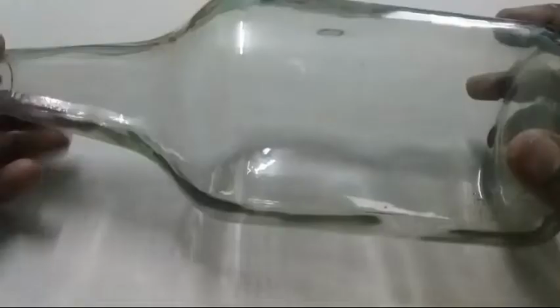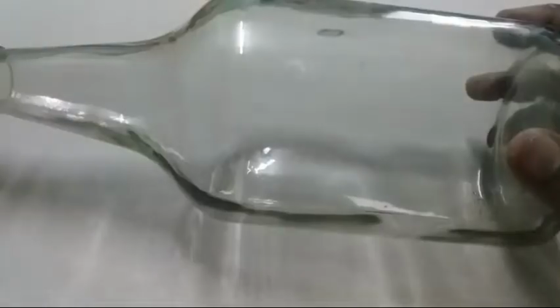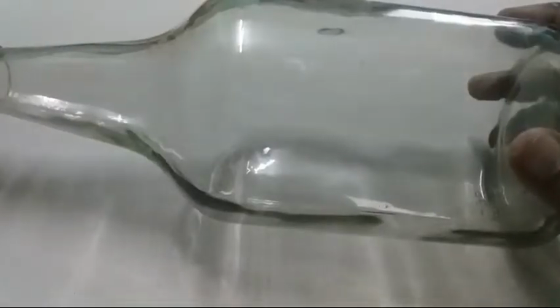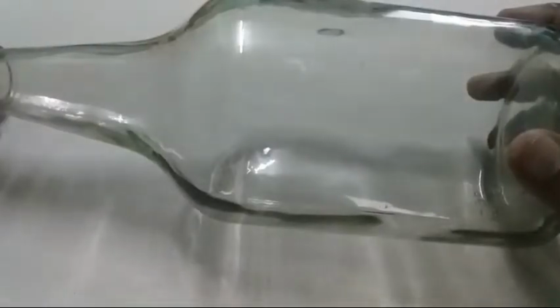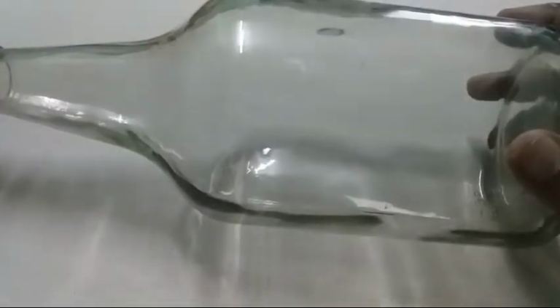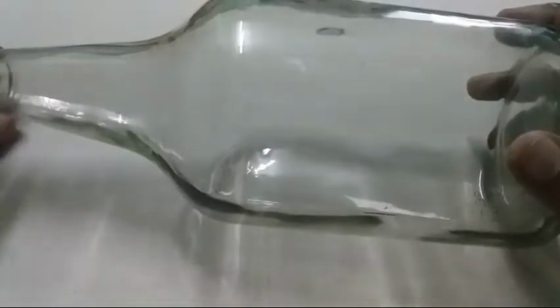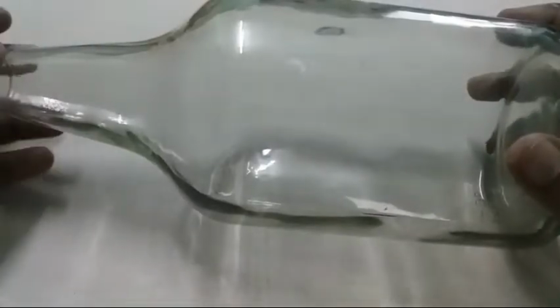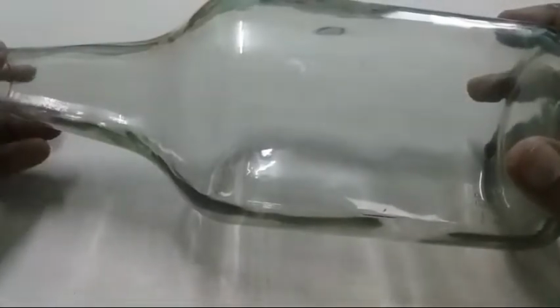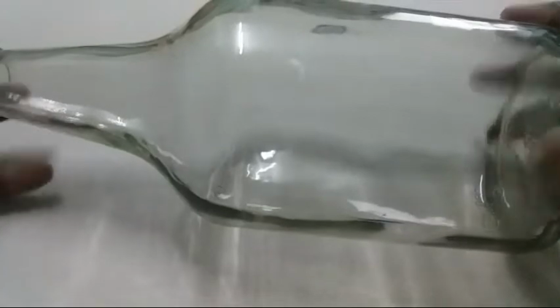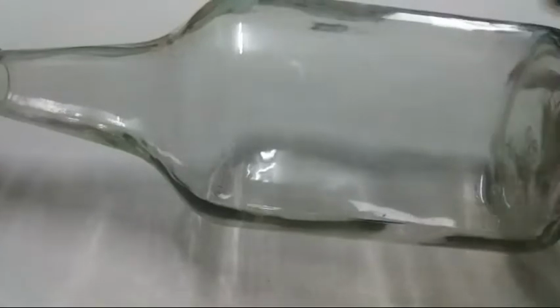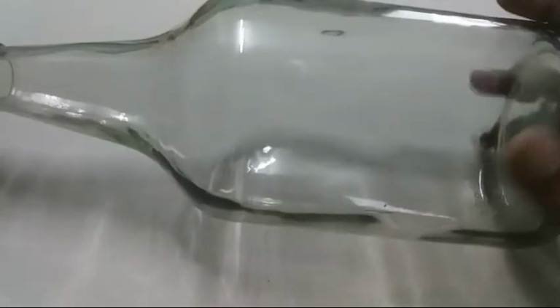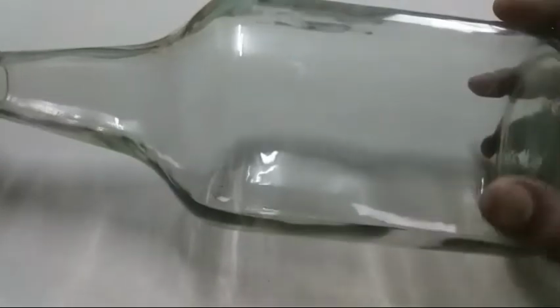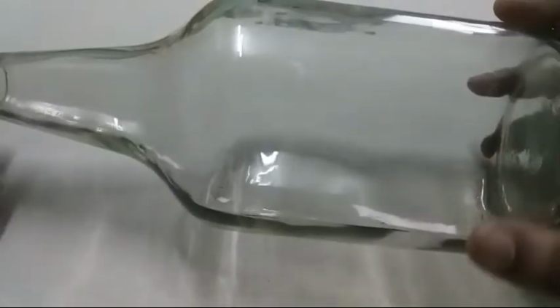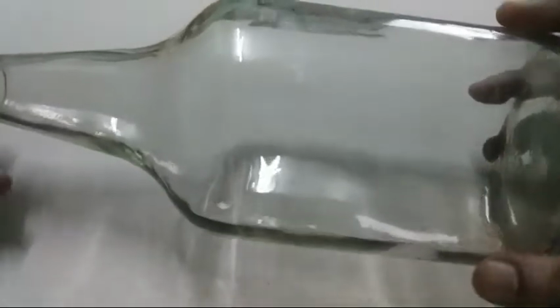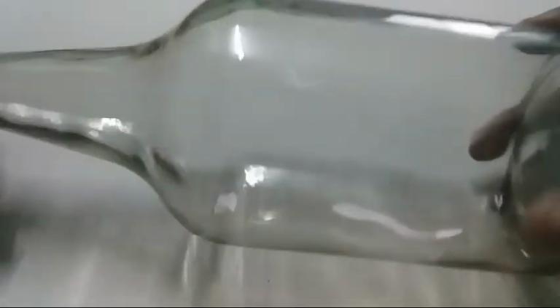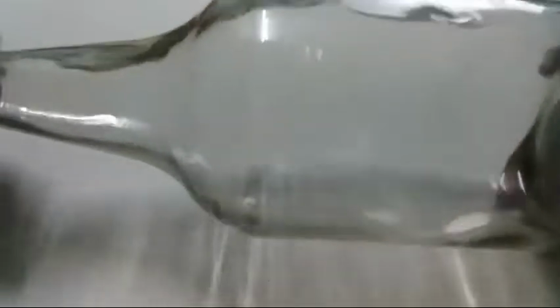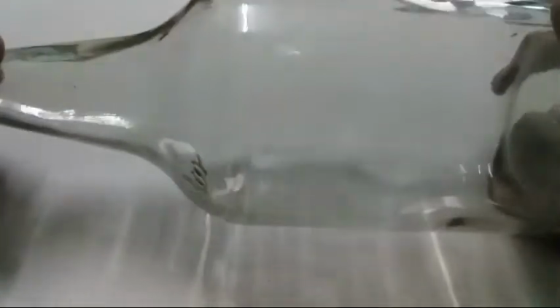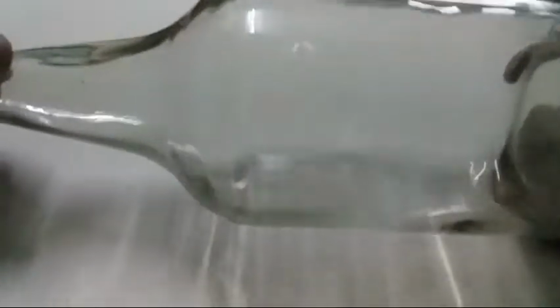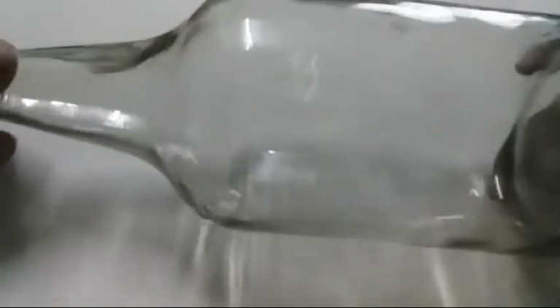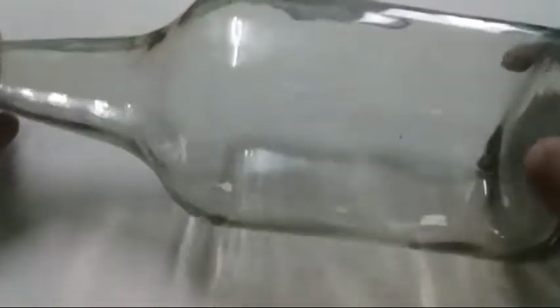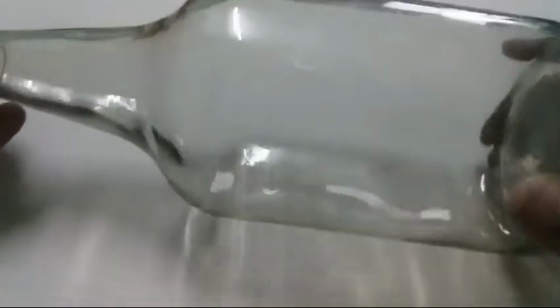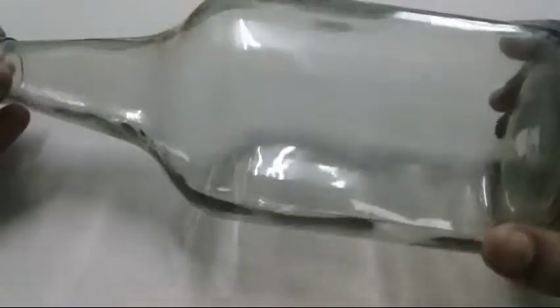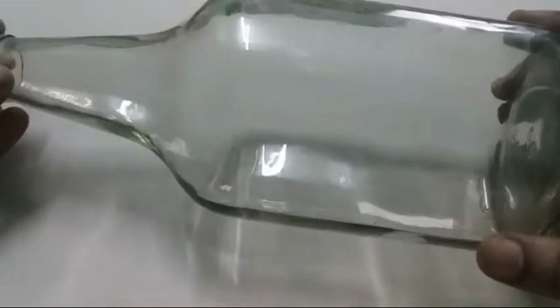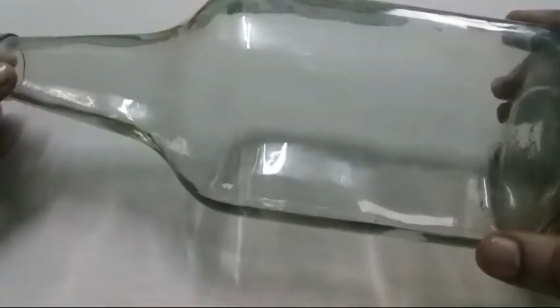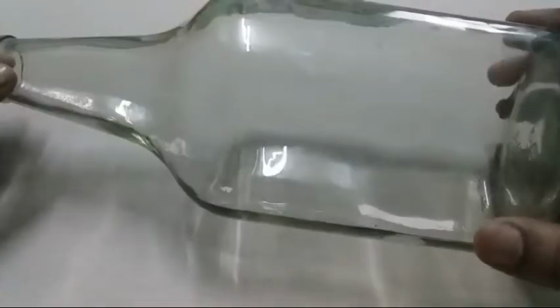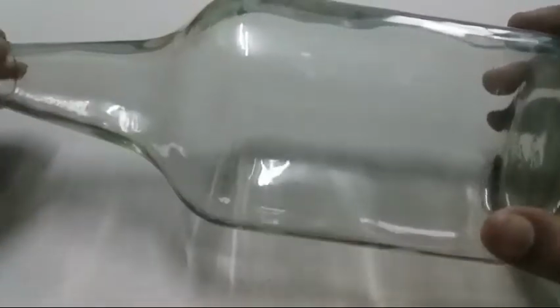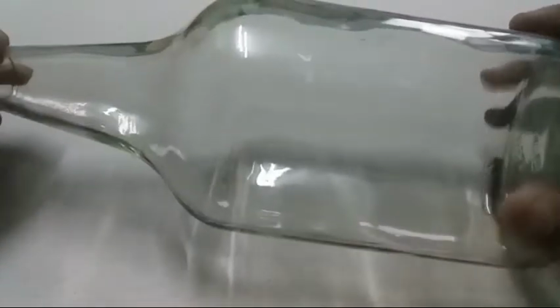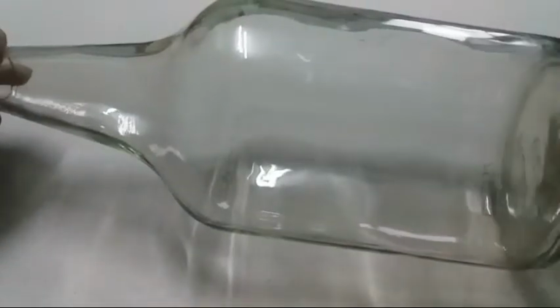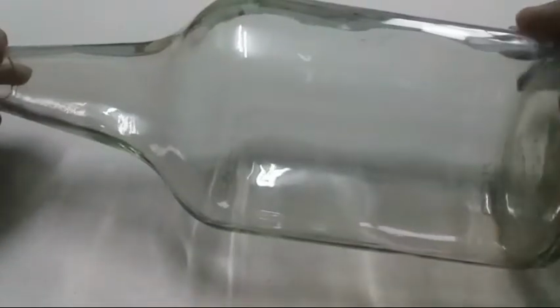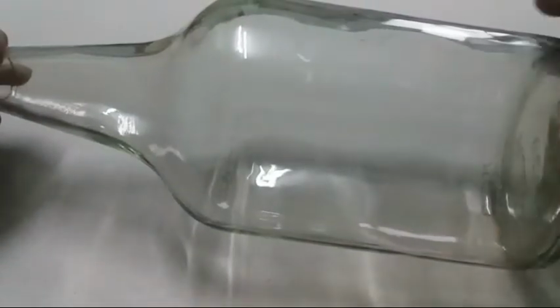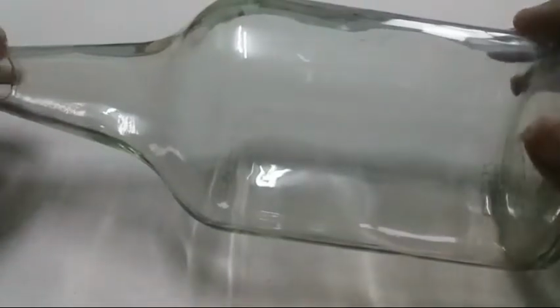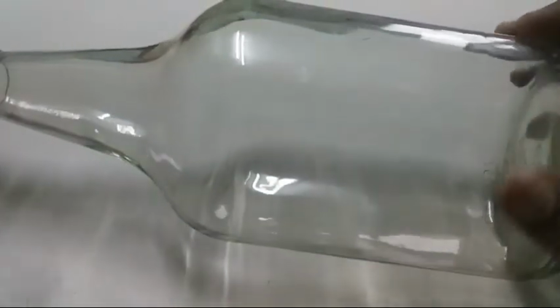Friends, we are going to do a bottle like this. We will put the bottle in white.